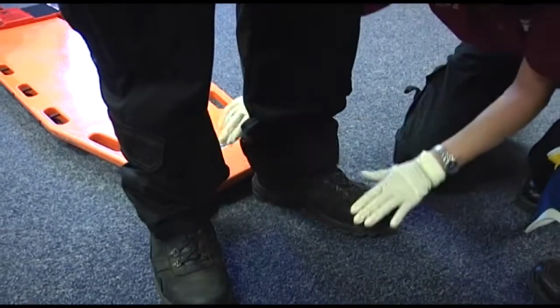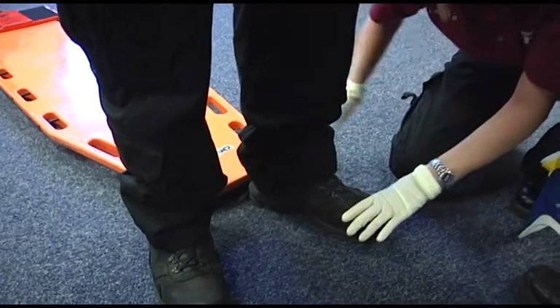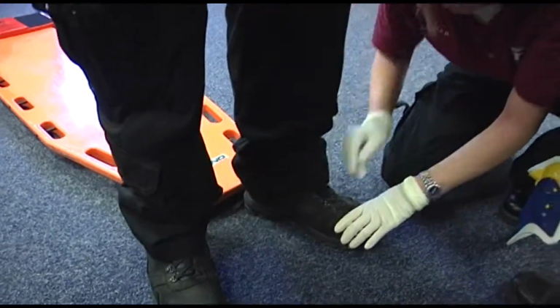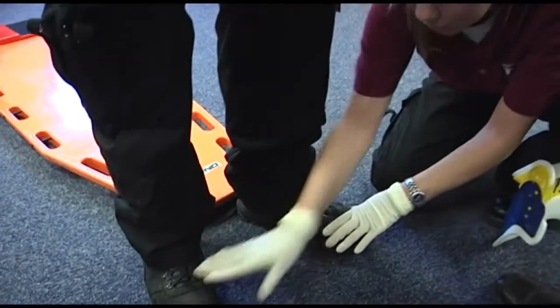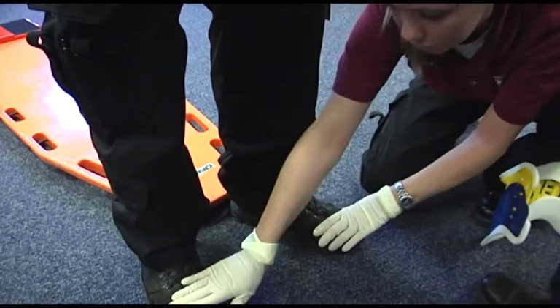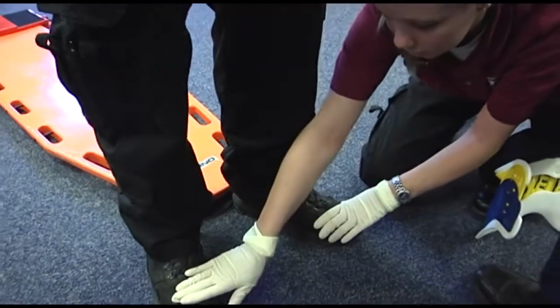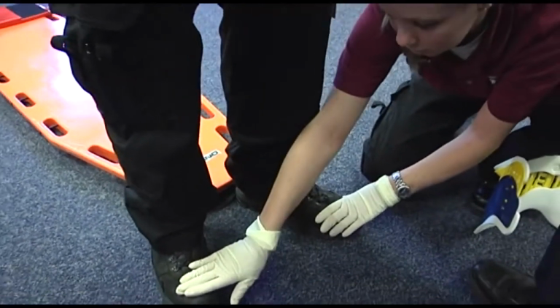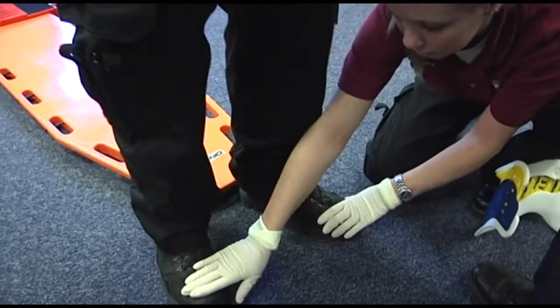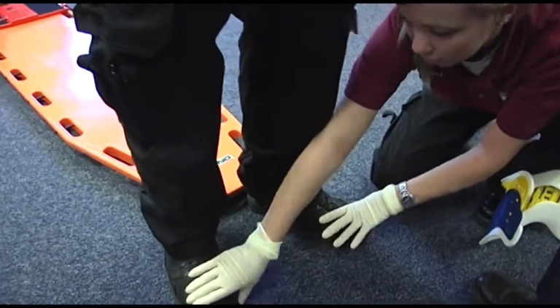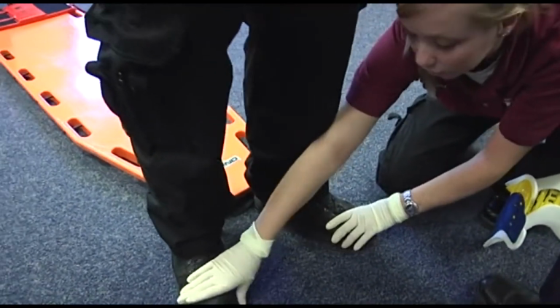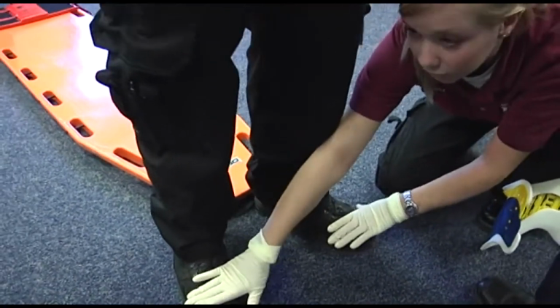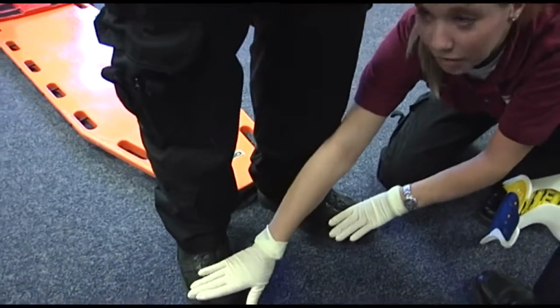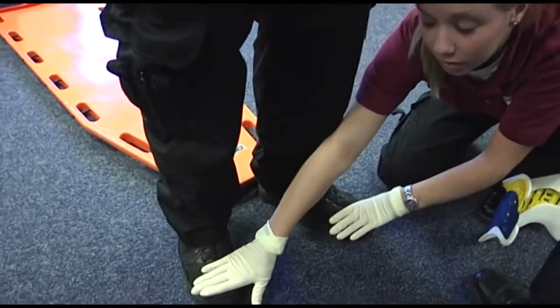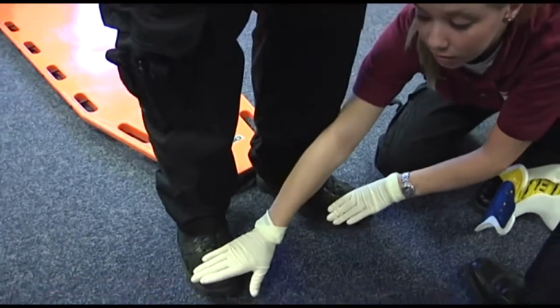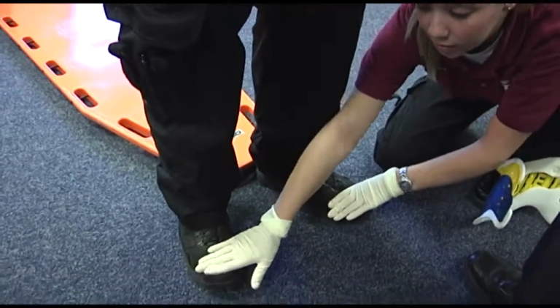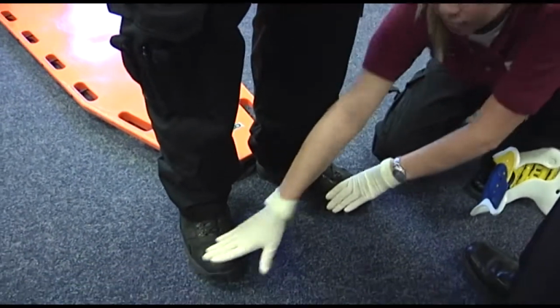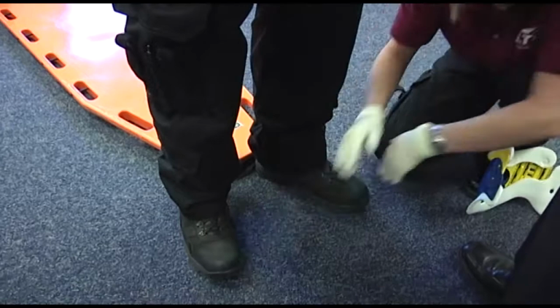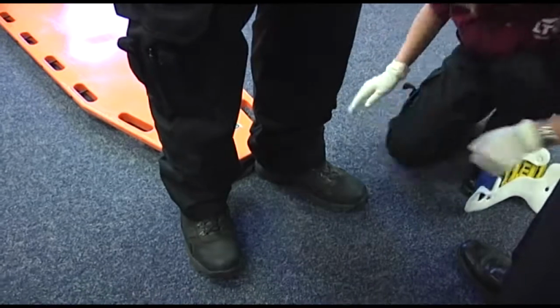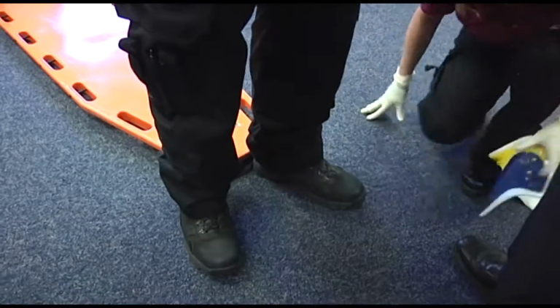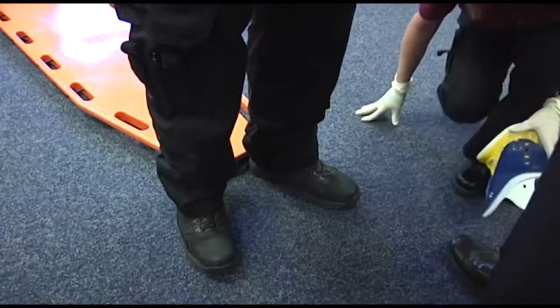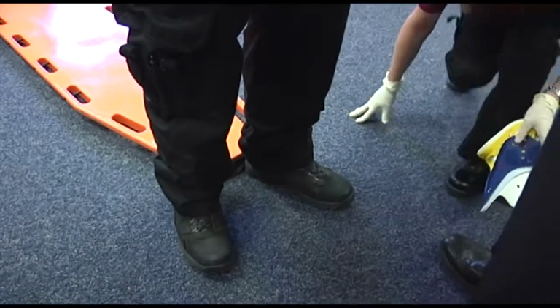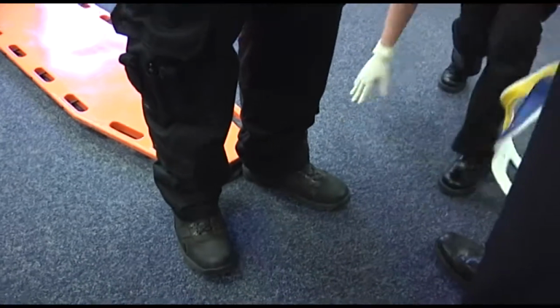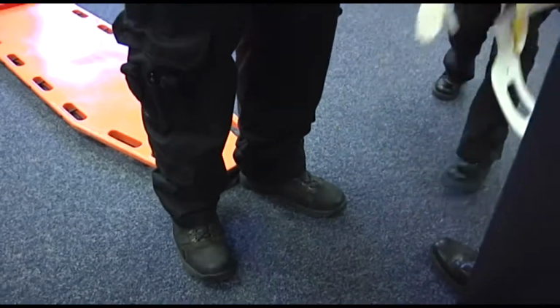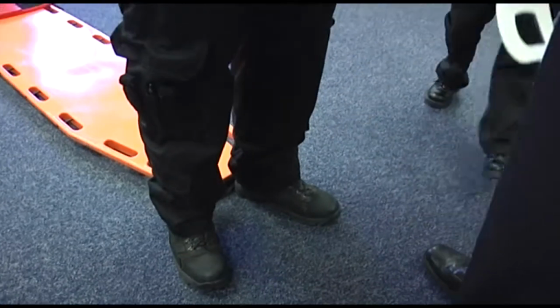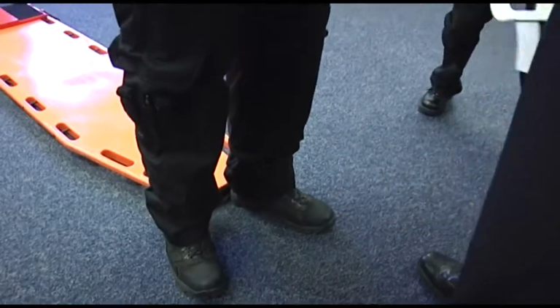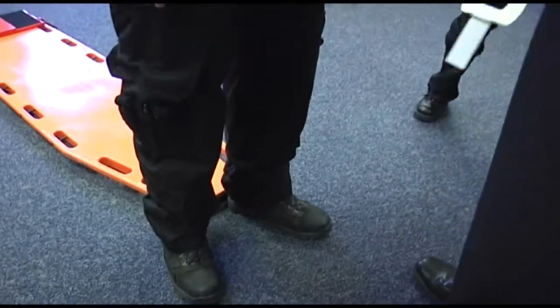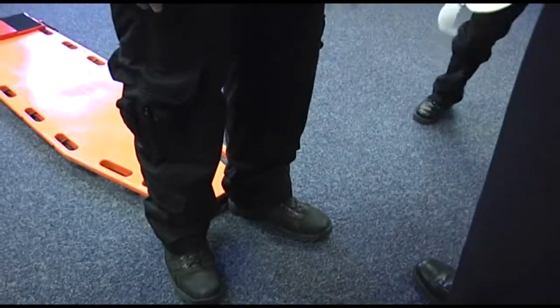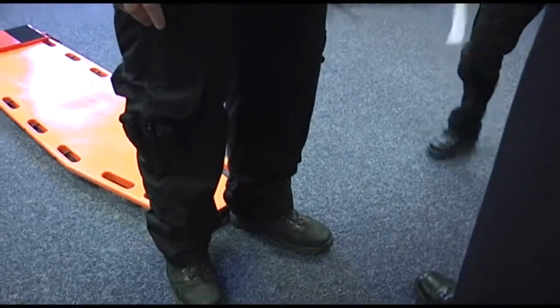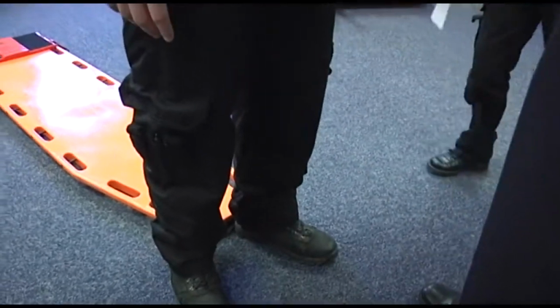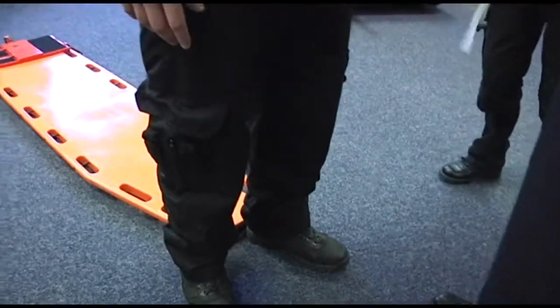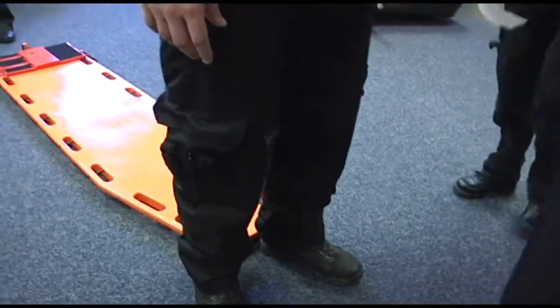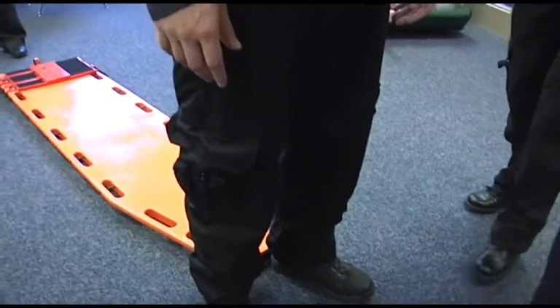Can you wiggle your toes? Can you feel me? Nope. Position along, or put the seat collar on now.